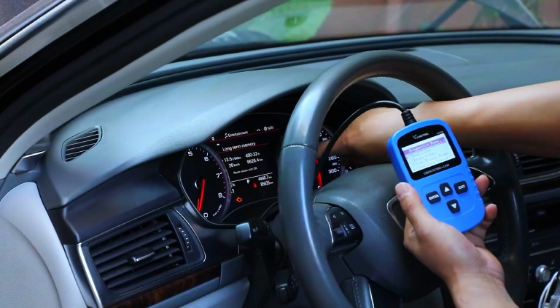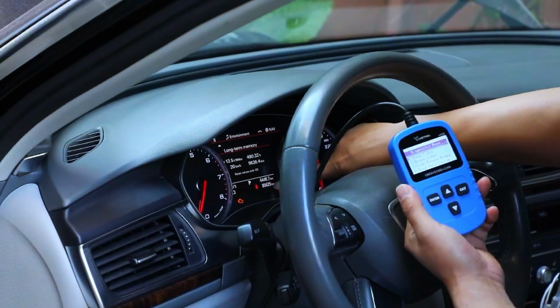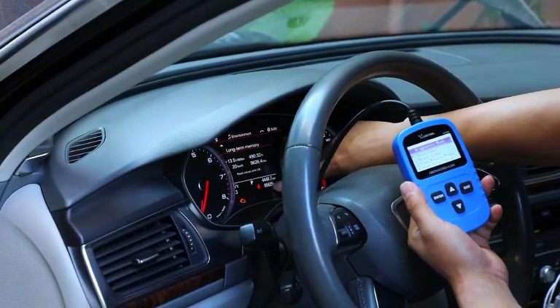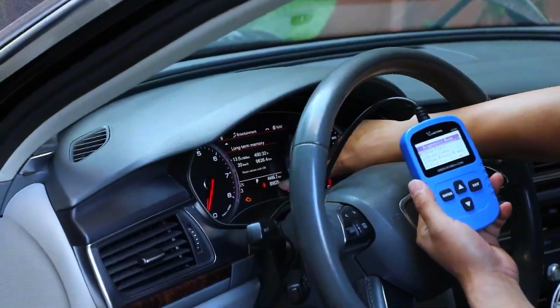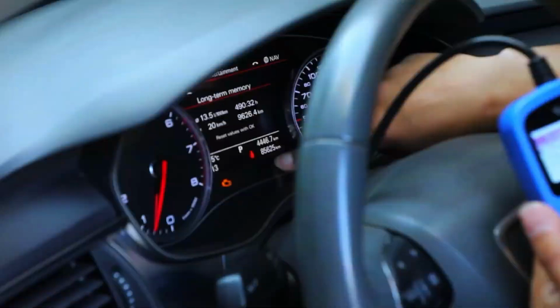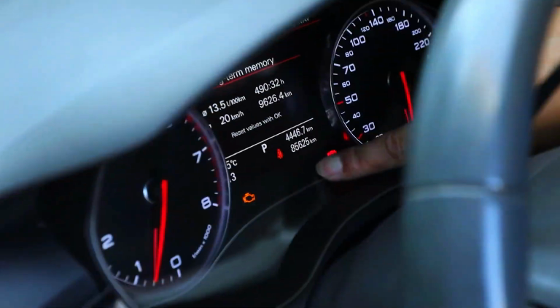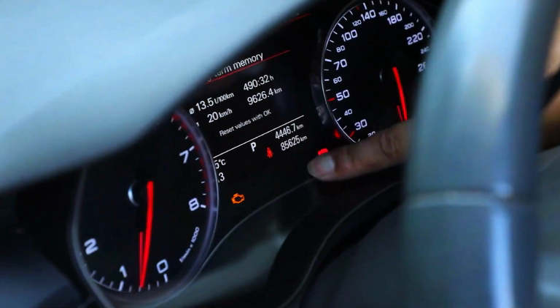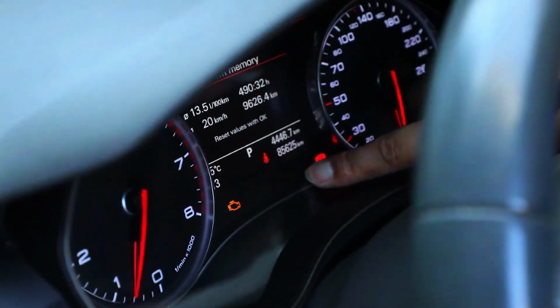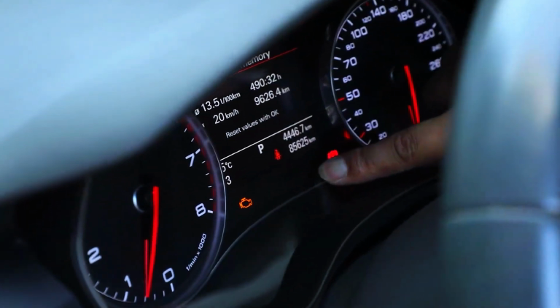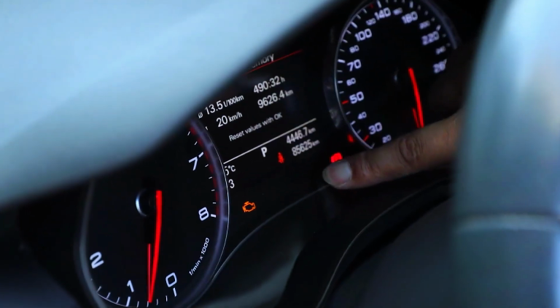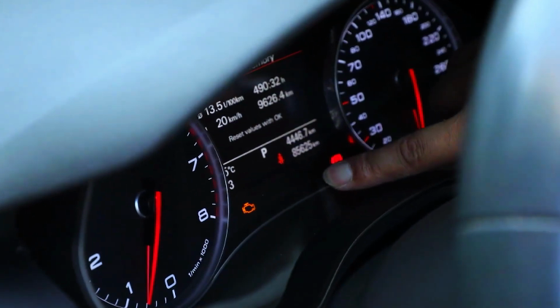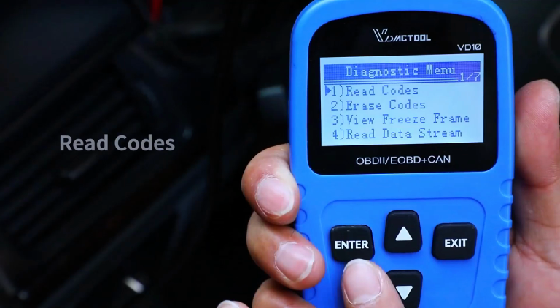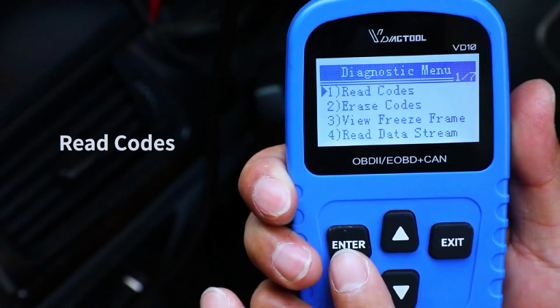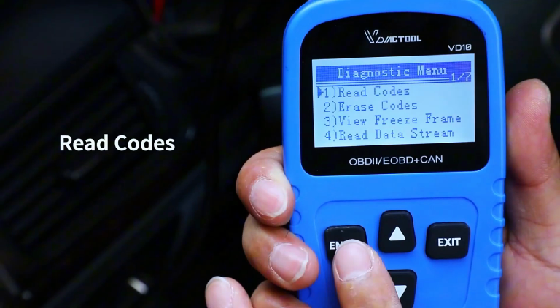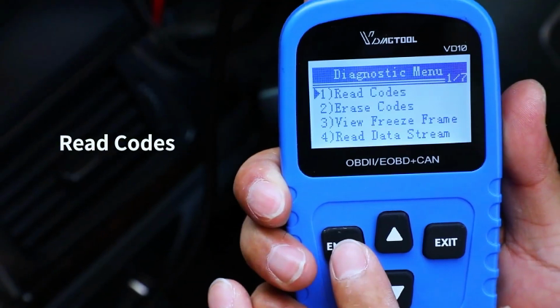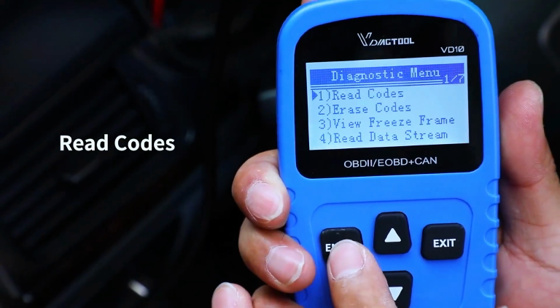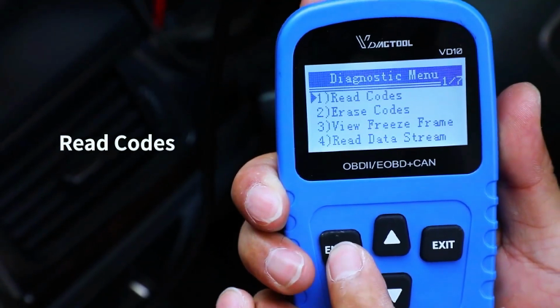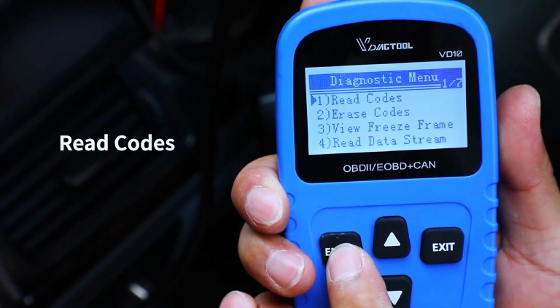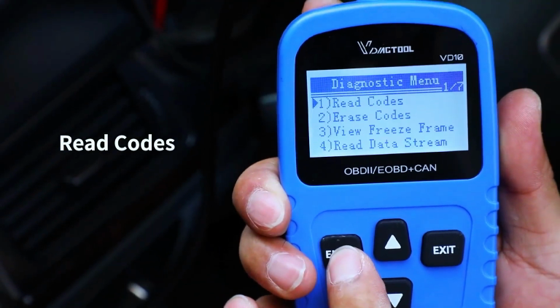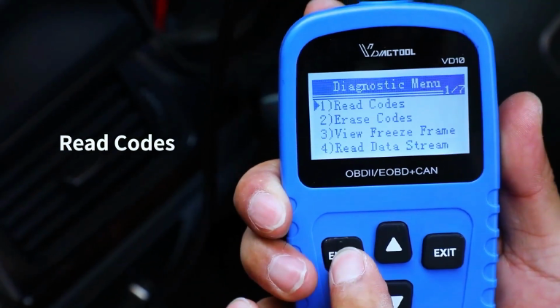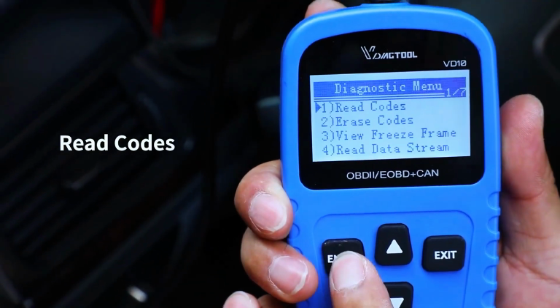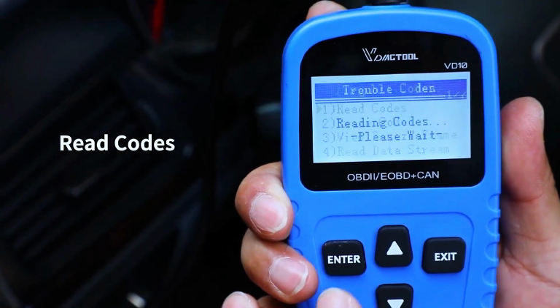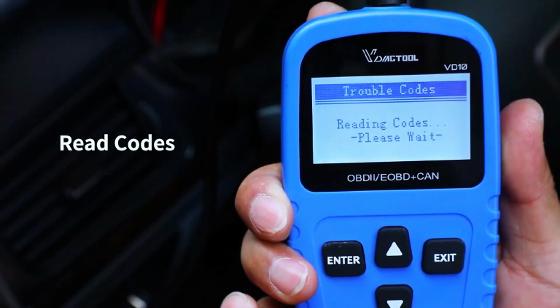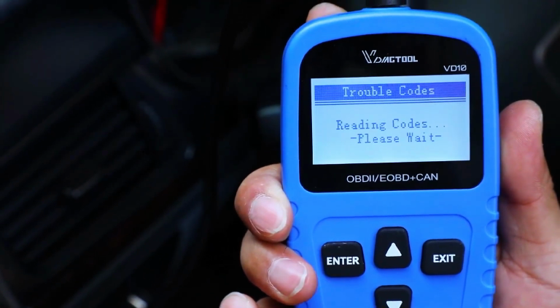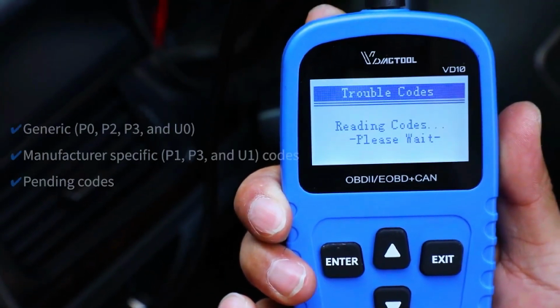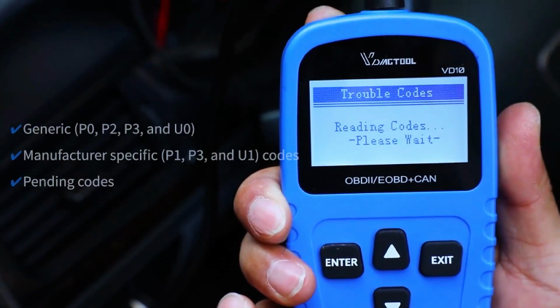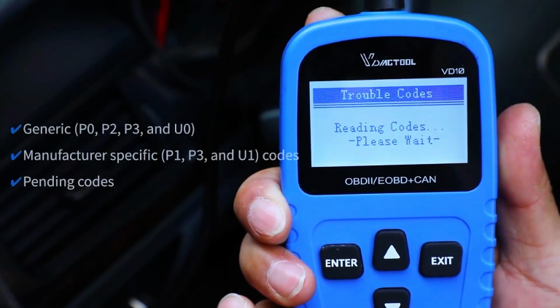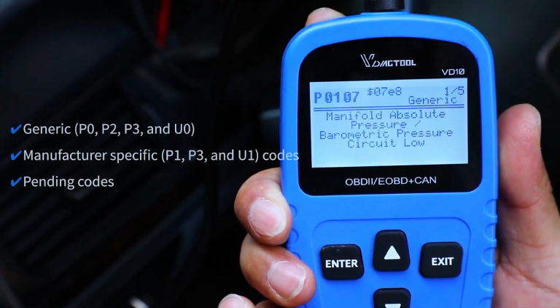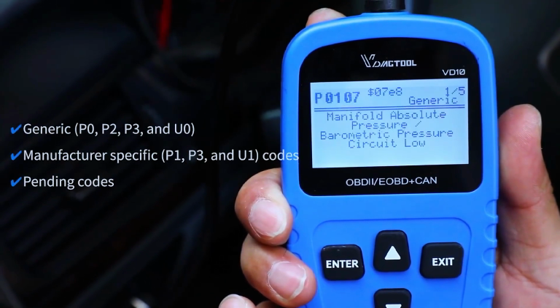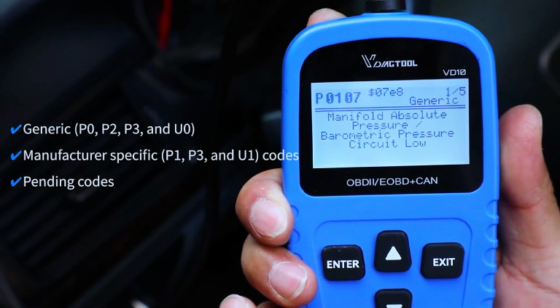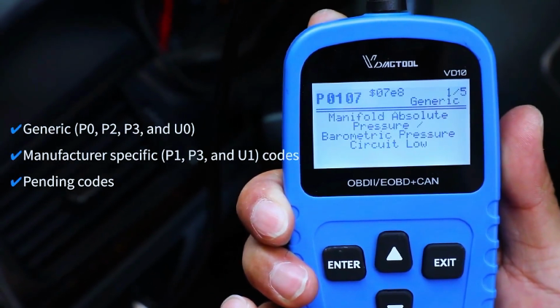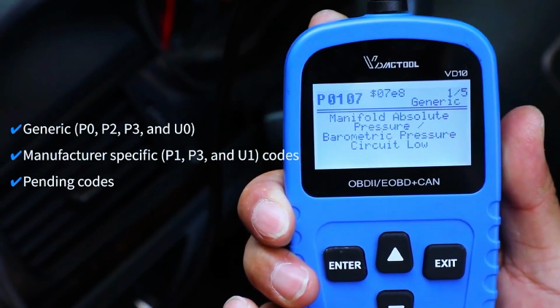If the check engine light stays on after driving, do not ignore it. Read the codes with a scanner.